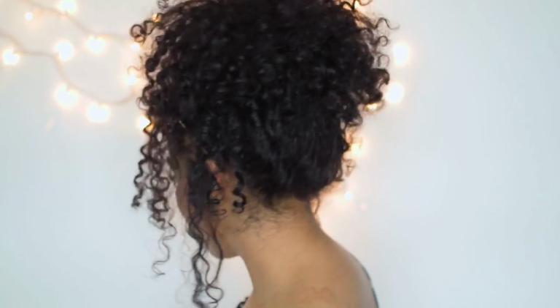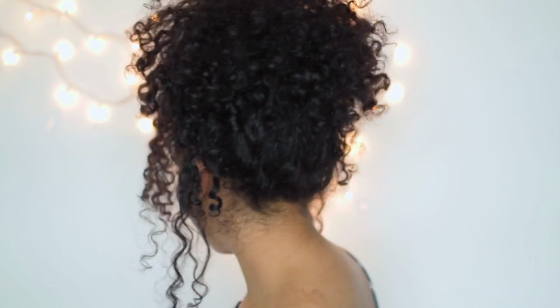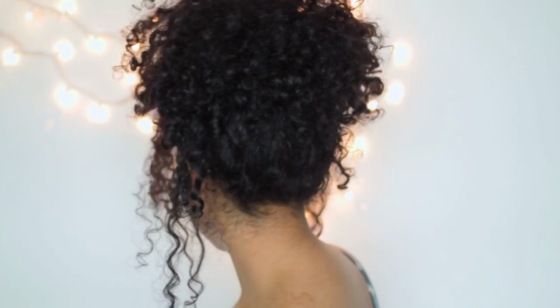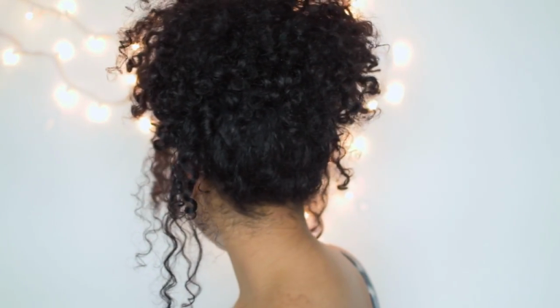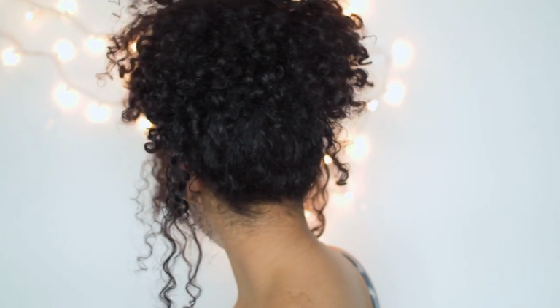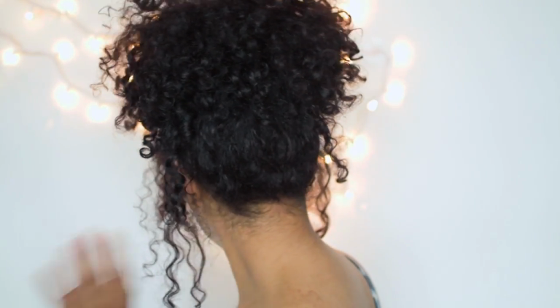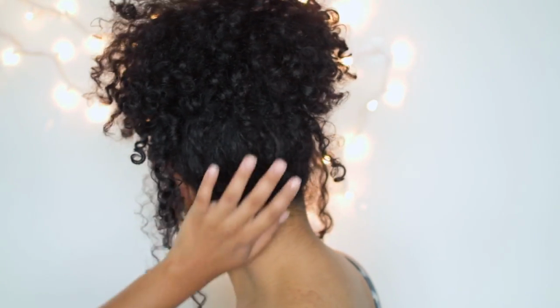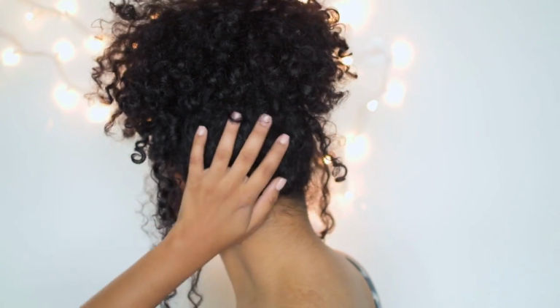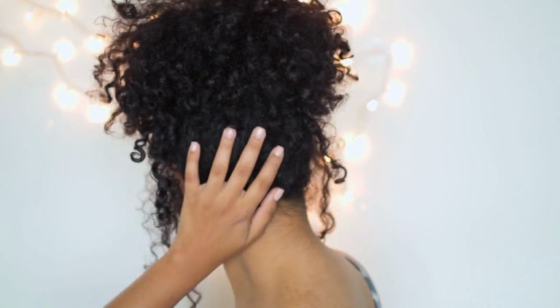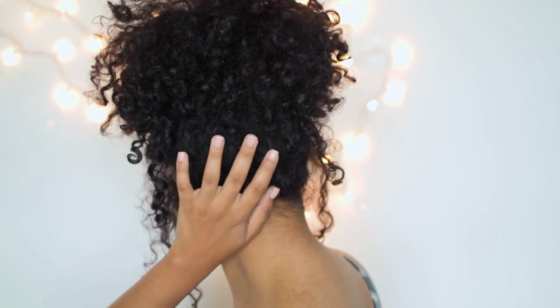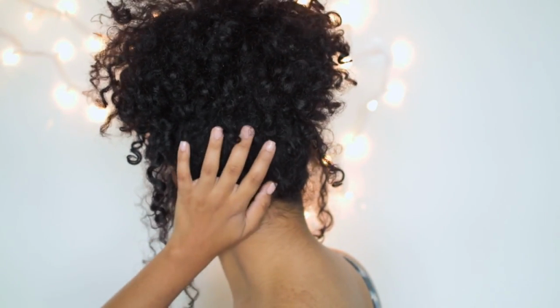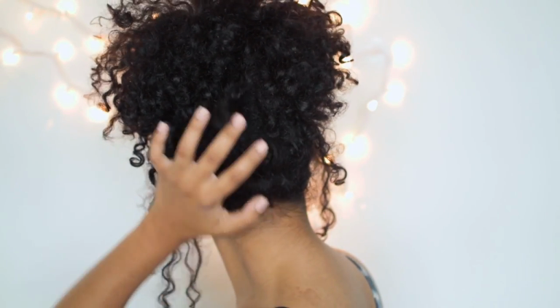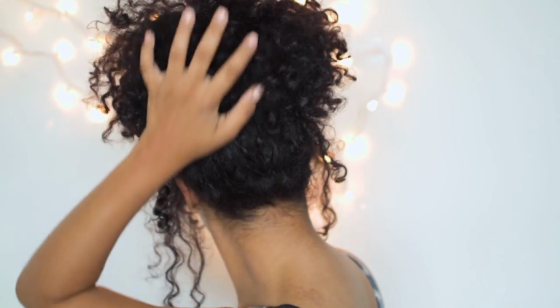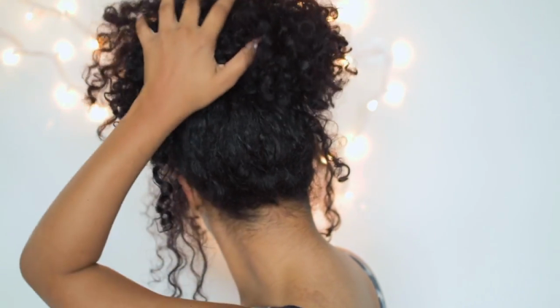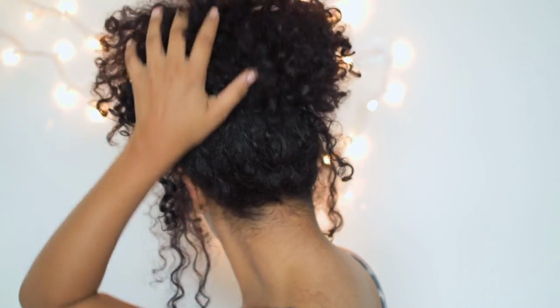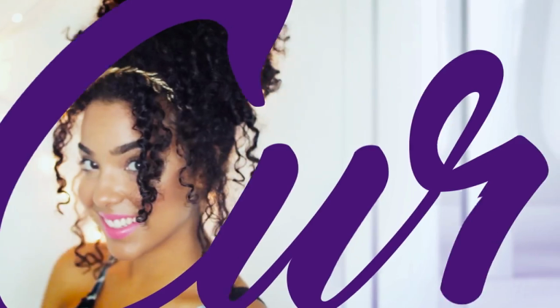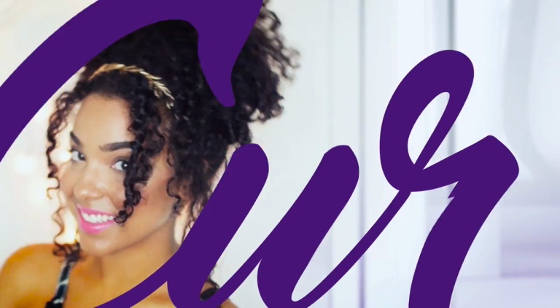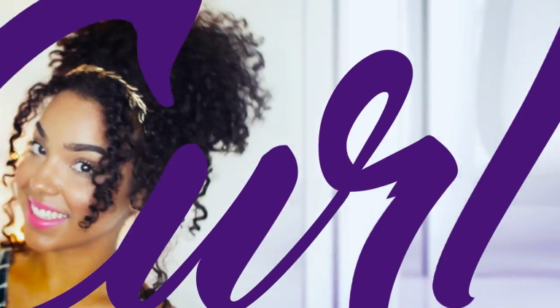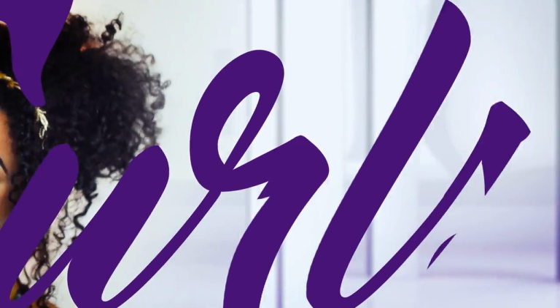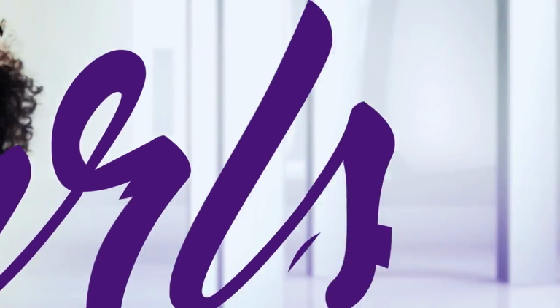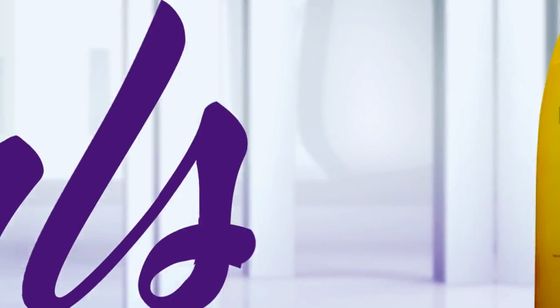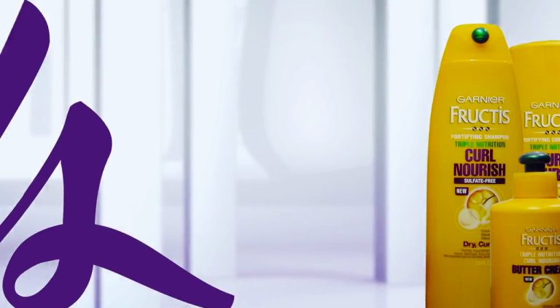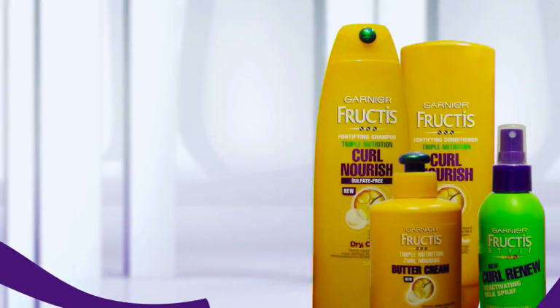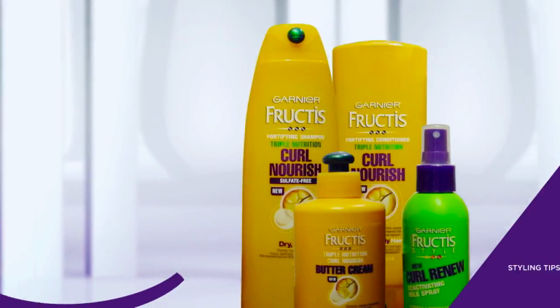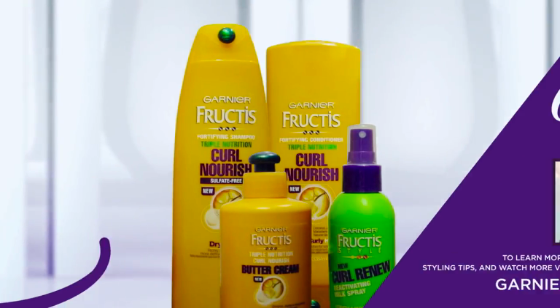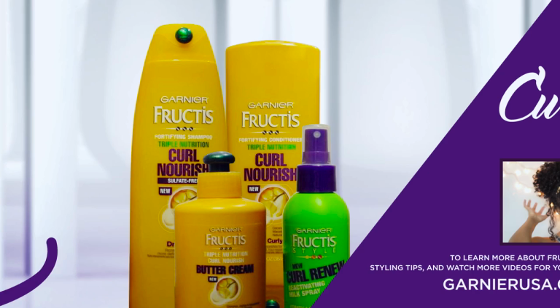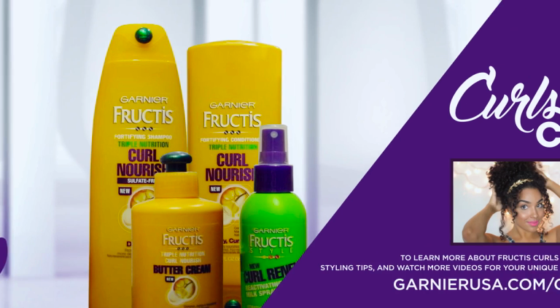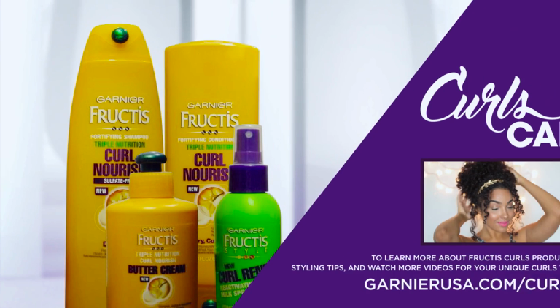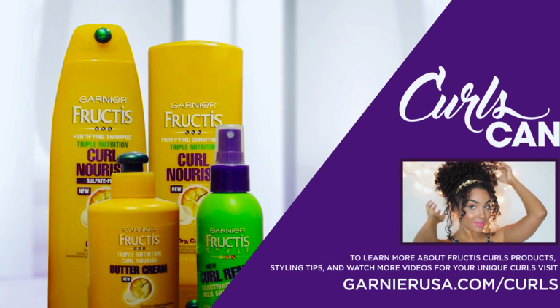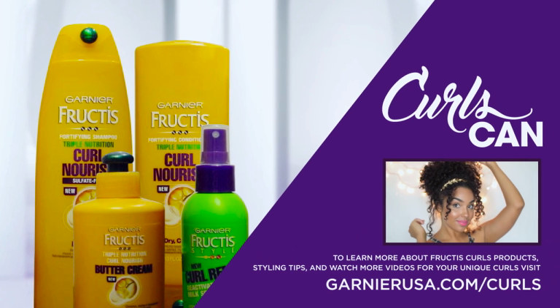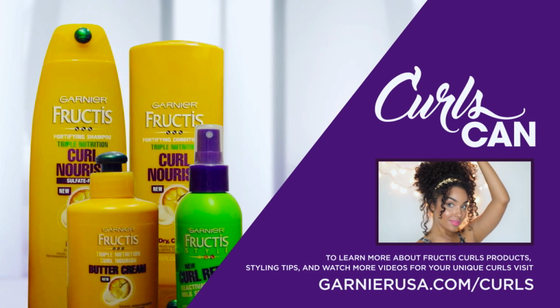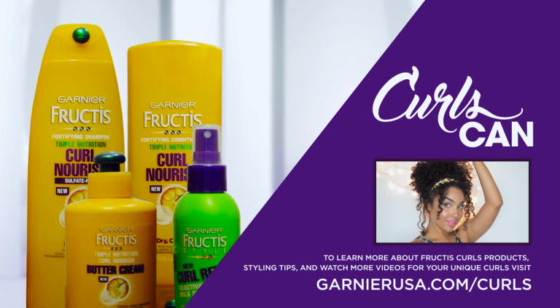But yeah, this is basically the finished look. I hope you guys enjoyed this tutorial and thank you guys so much for watching. See you next time!